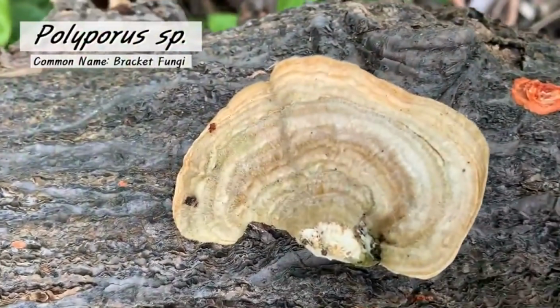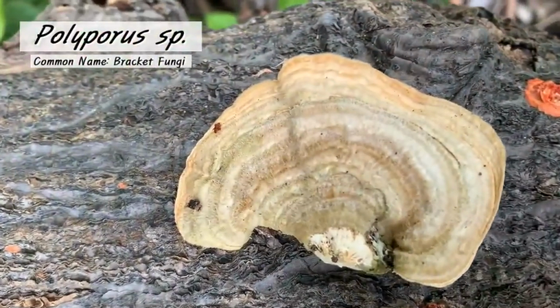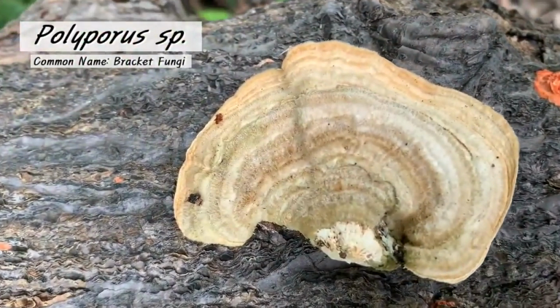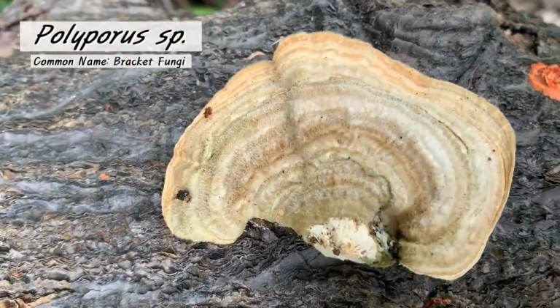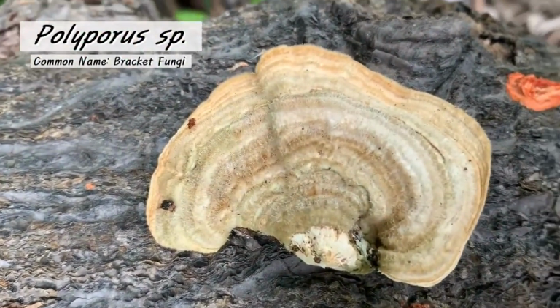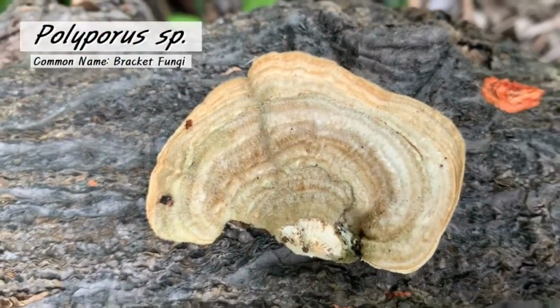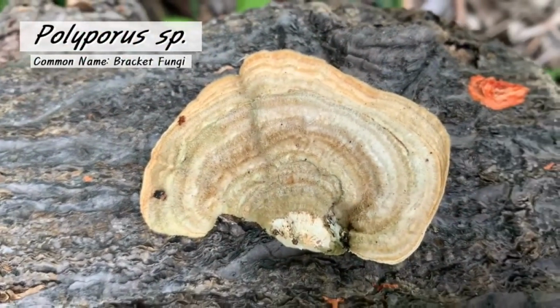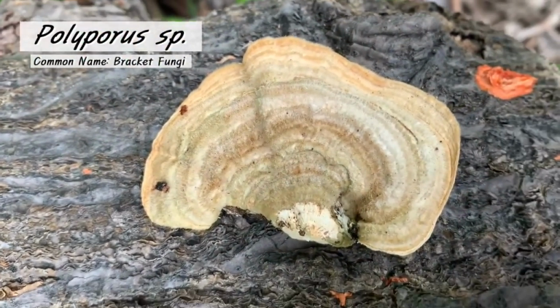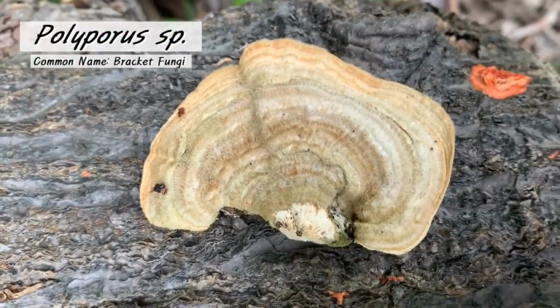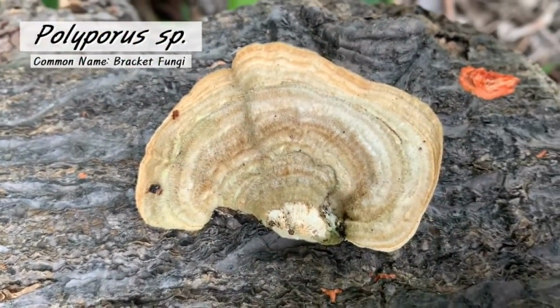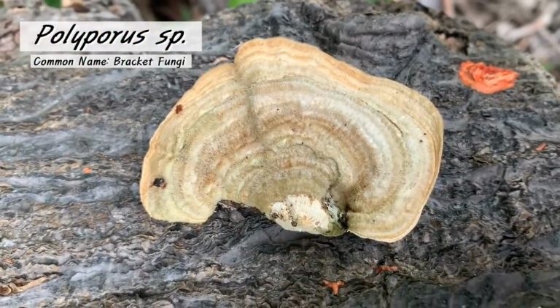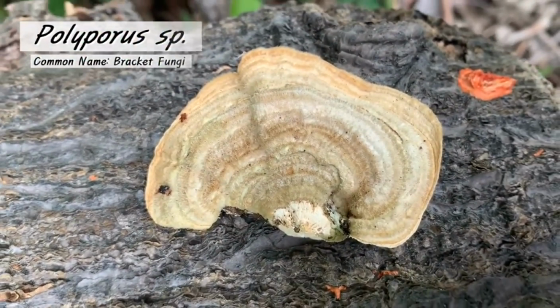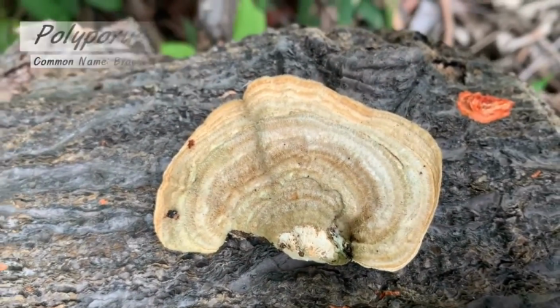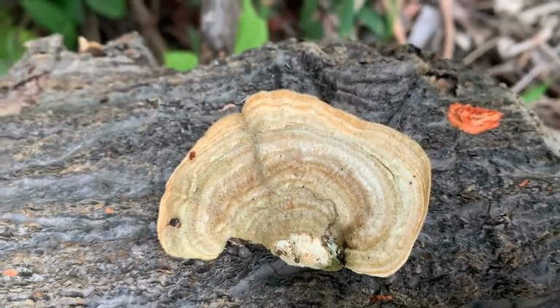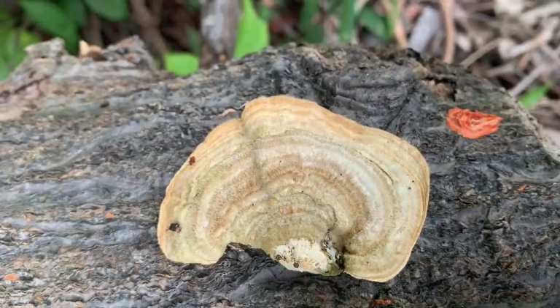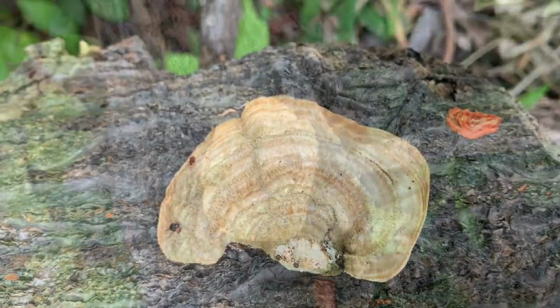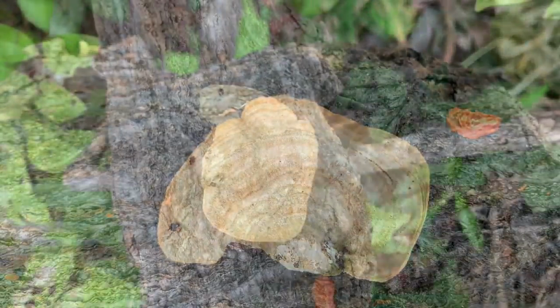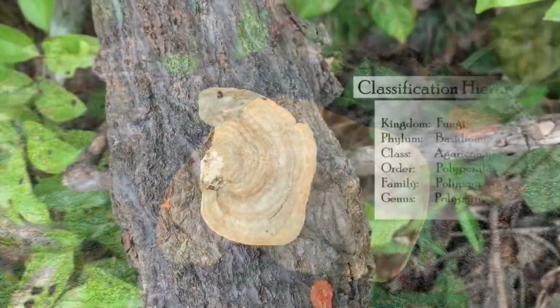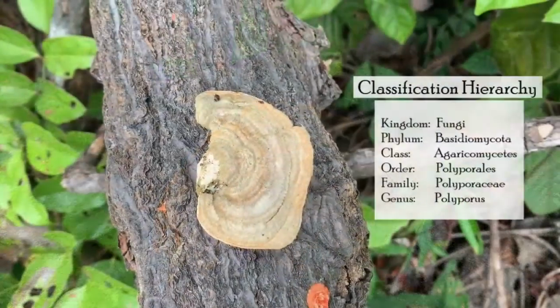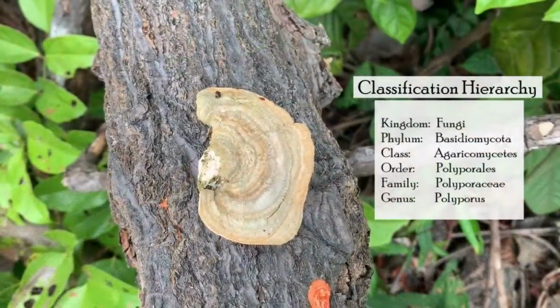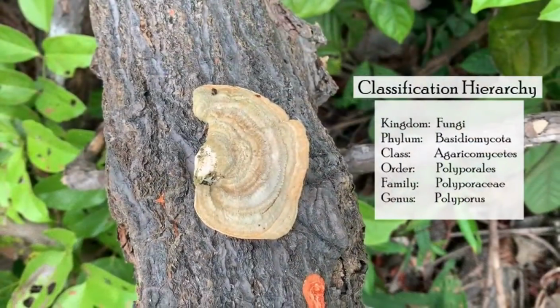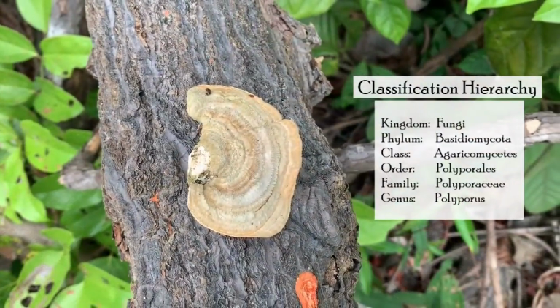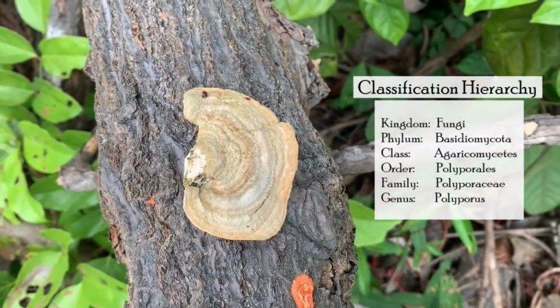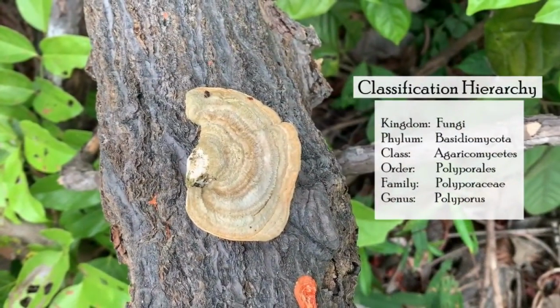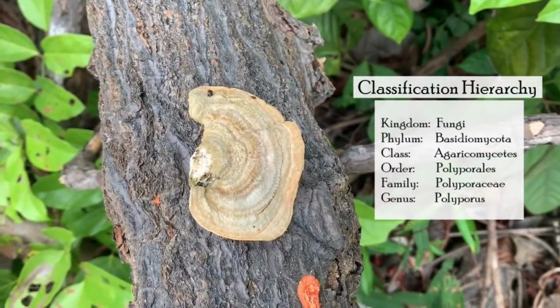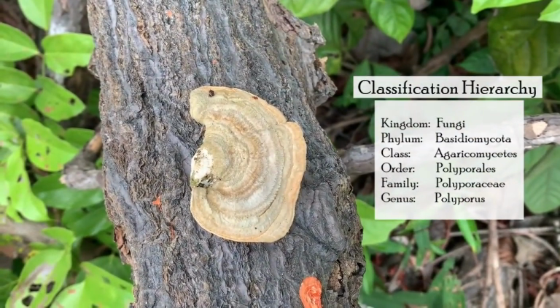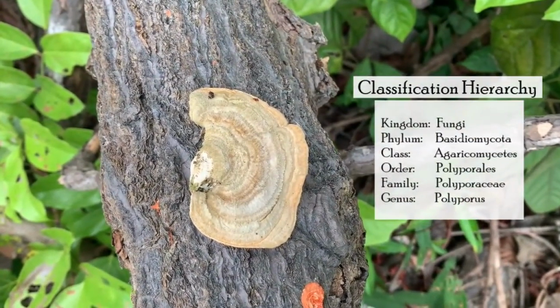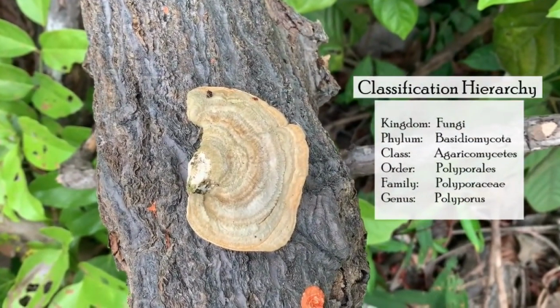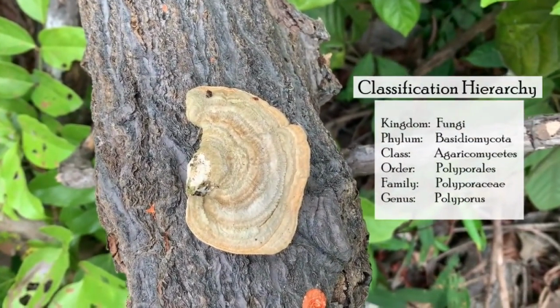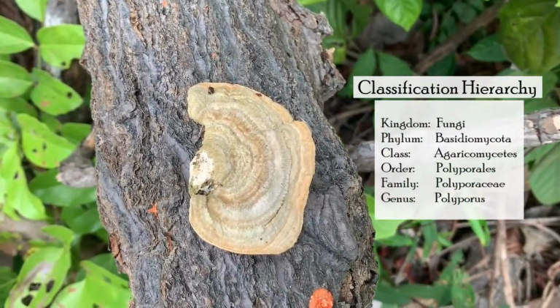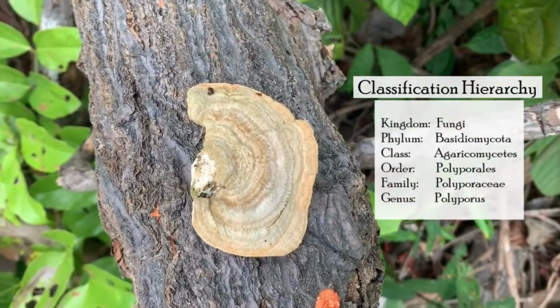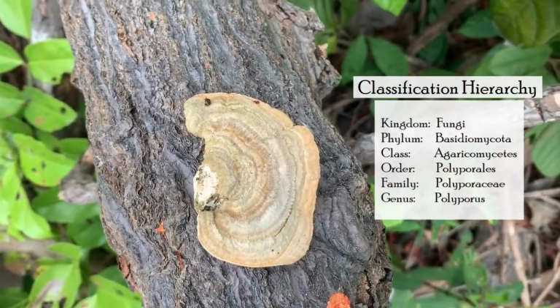This is a bracket fungi, part of the Polyporaceae family. They are commonly found growing on dying or dead flora.